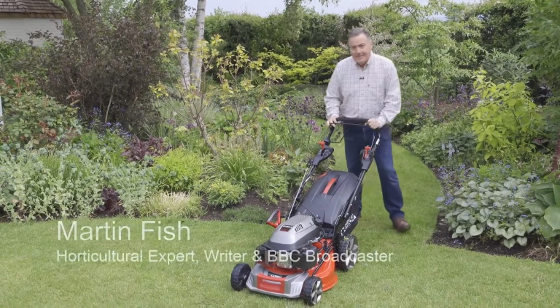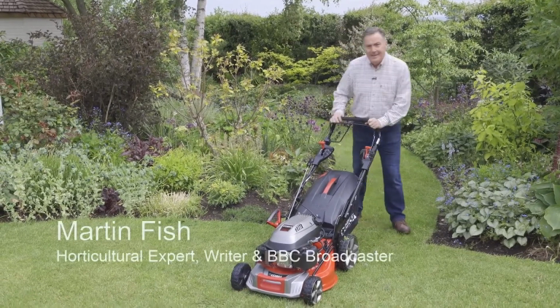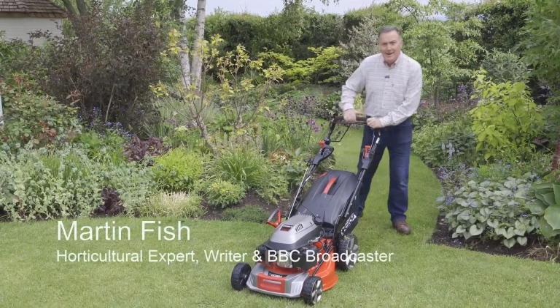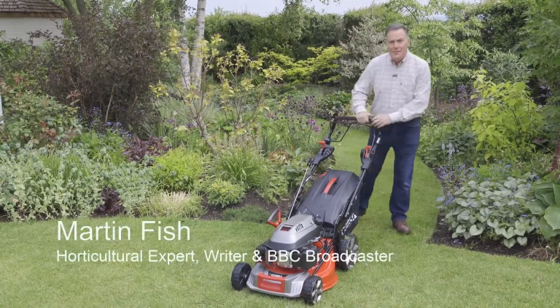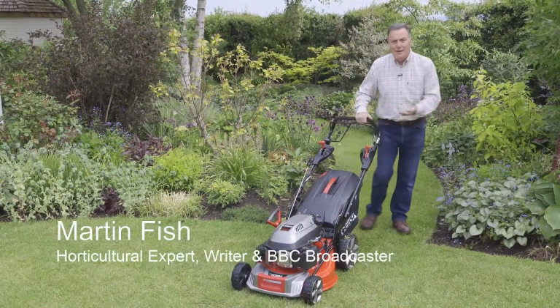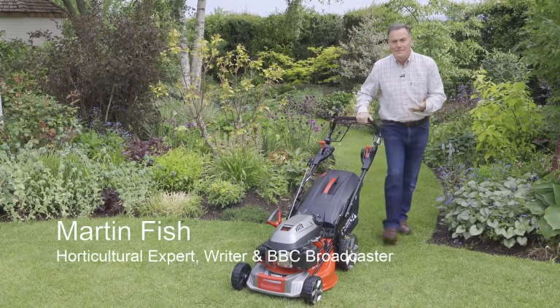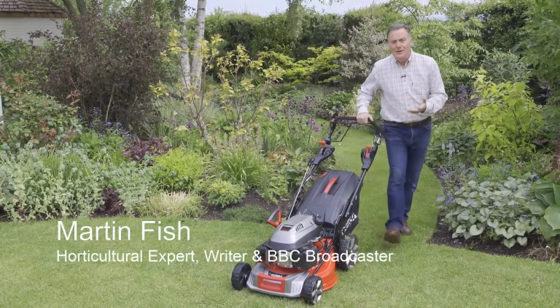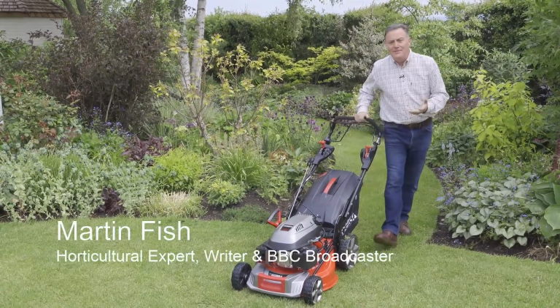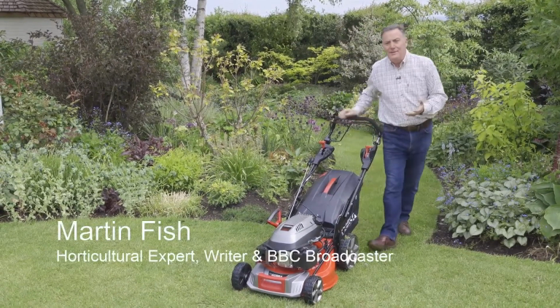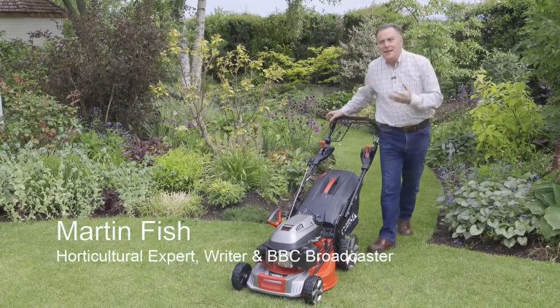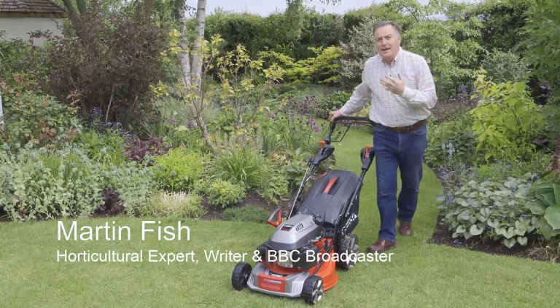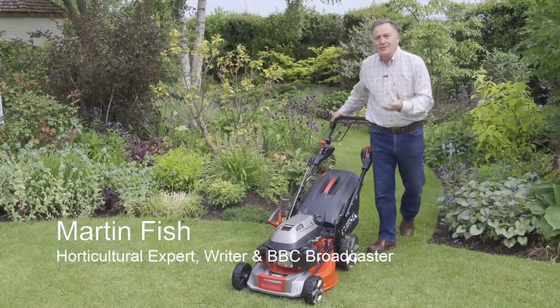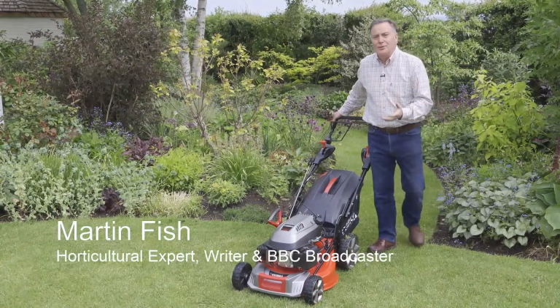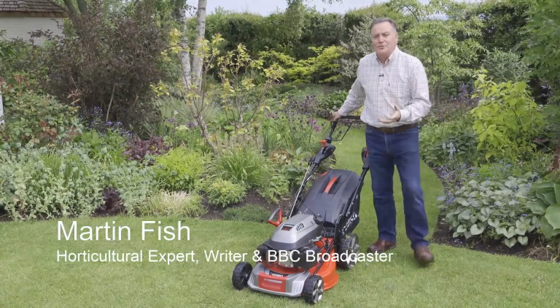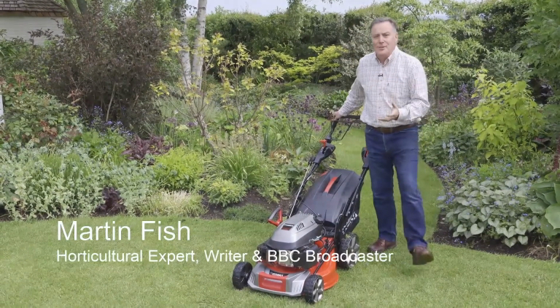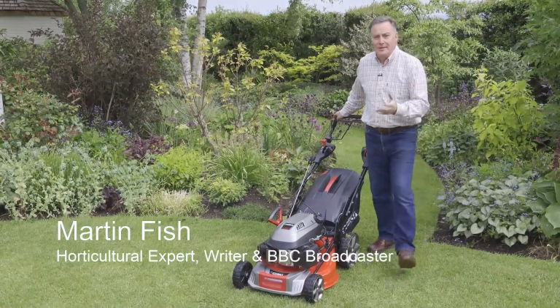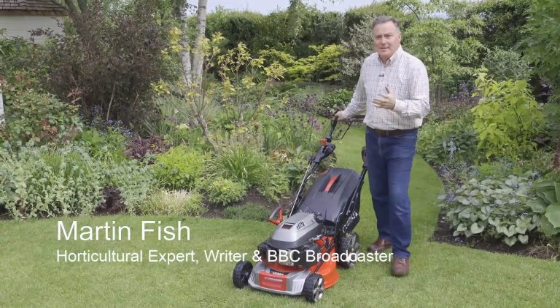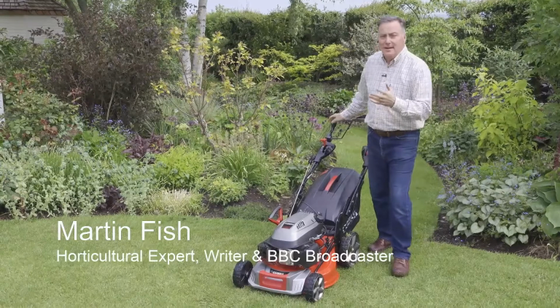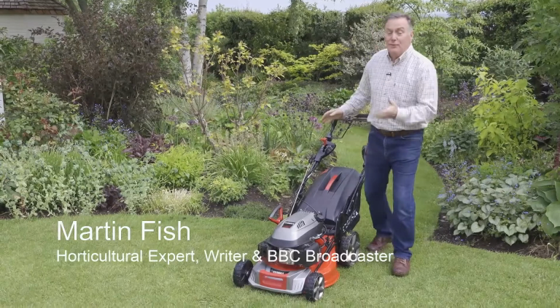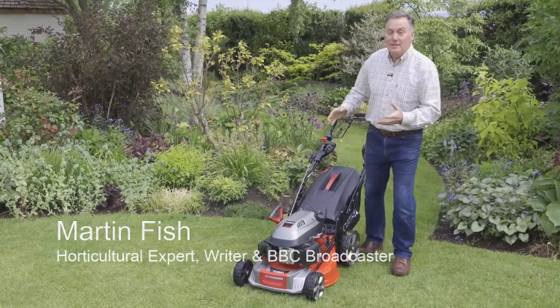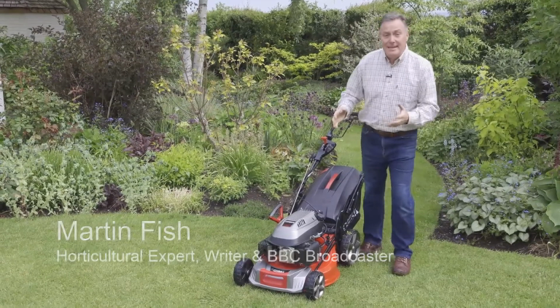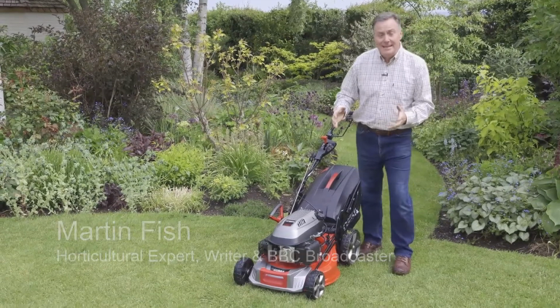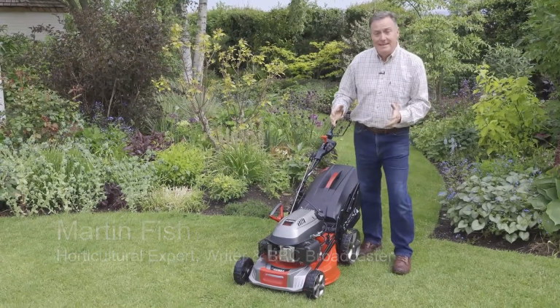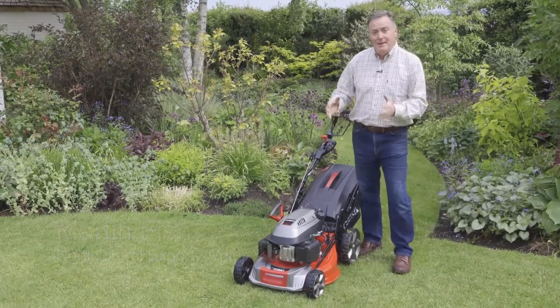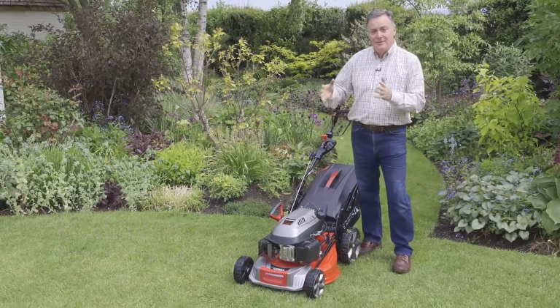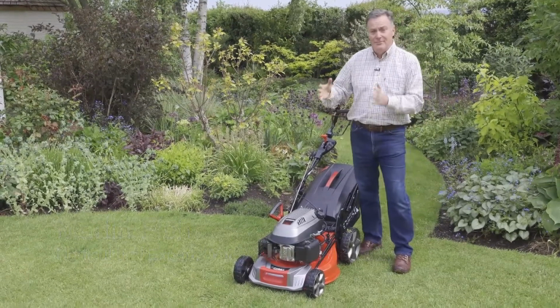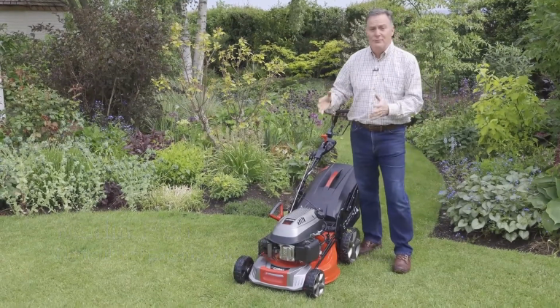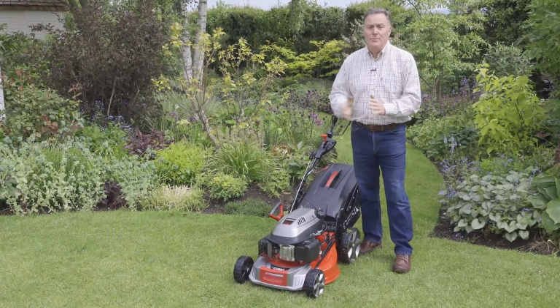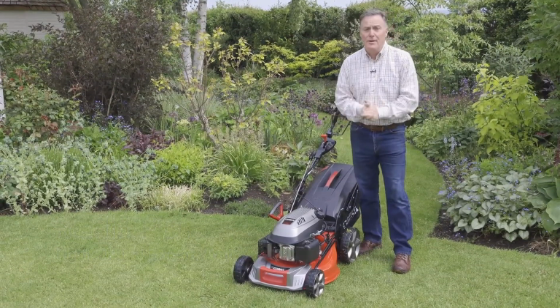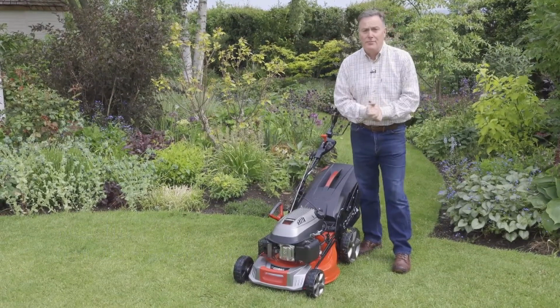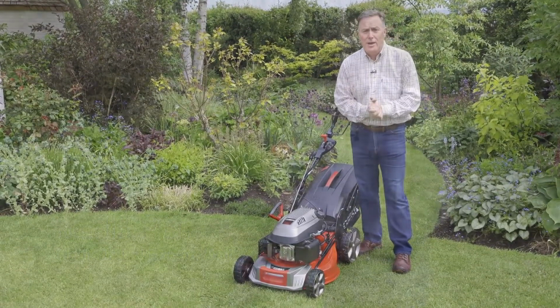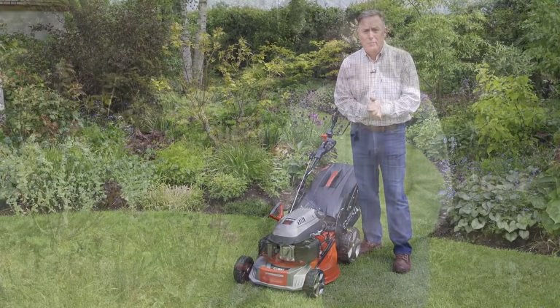Hello, my name is Martin Fish and I'd like to talk to you about this 48 centimeter rotary mower from Cobra.